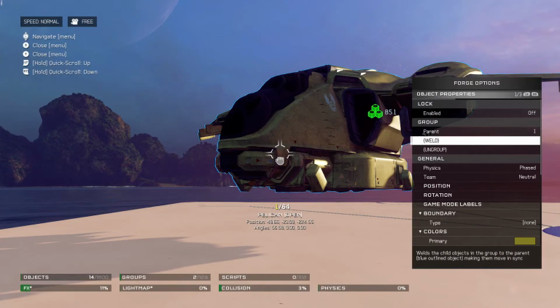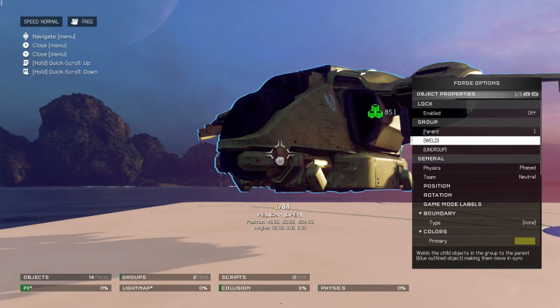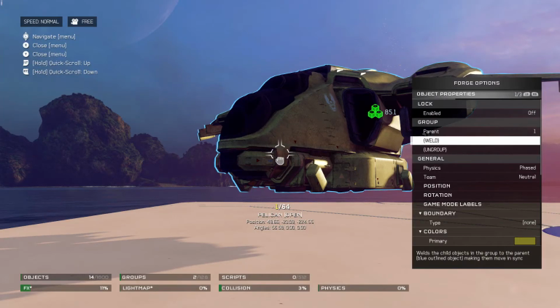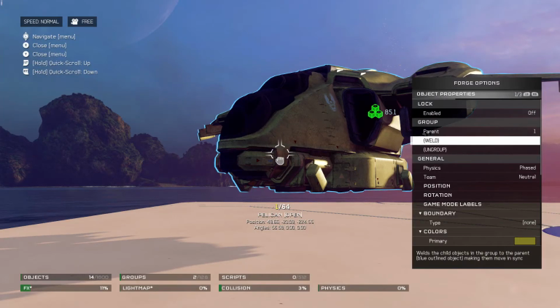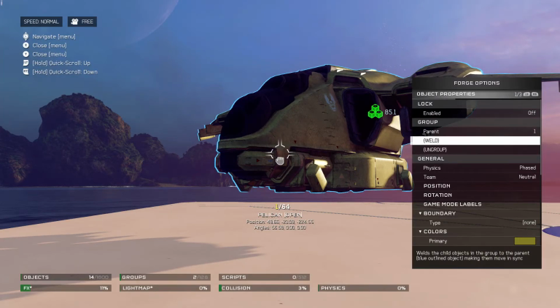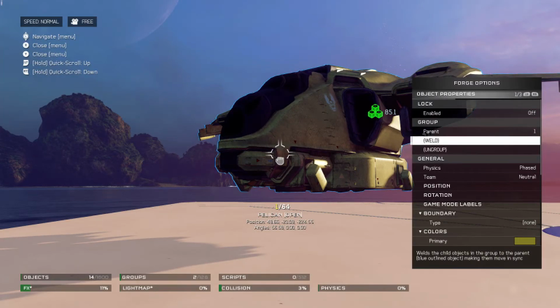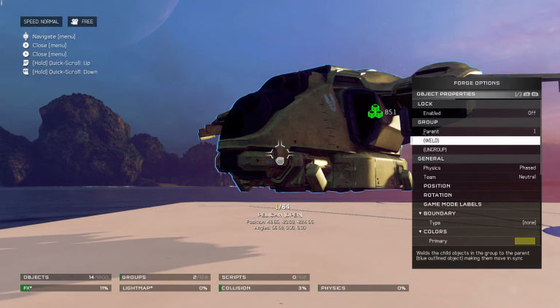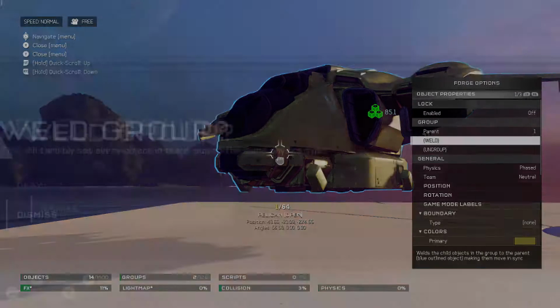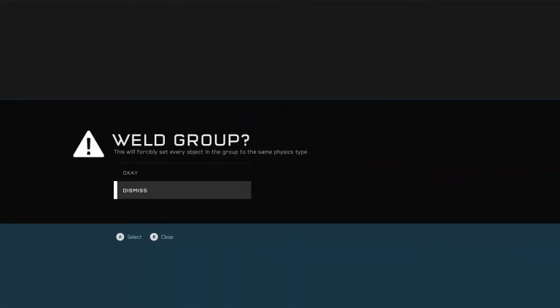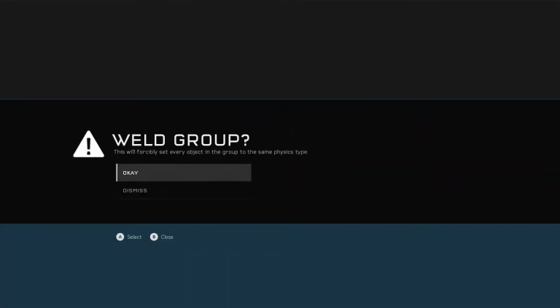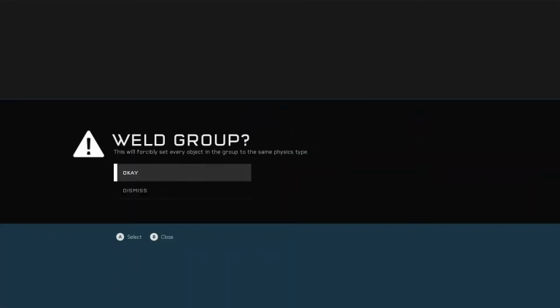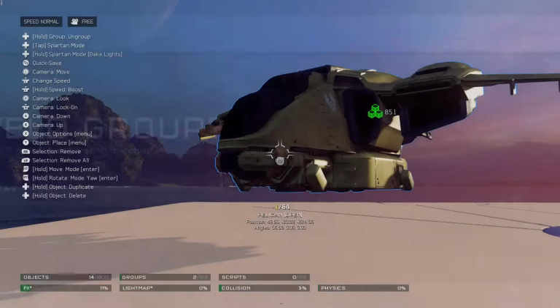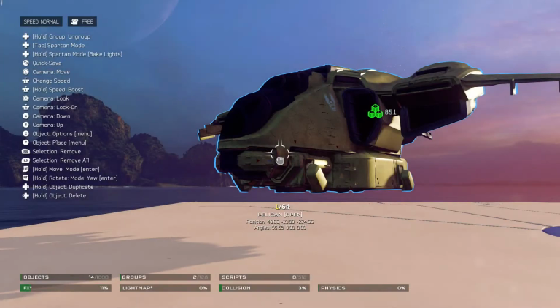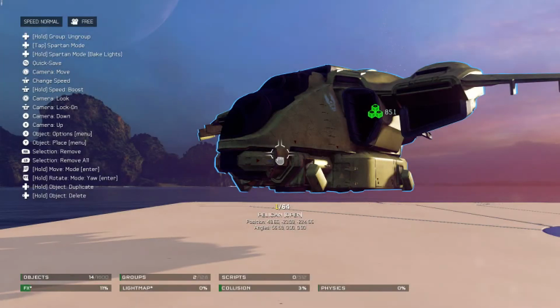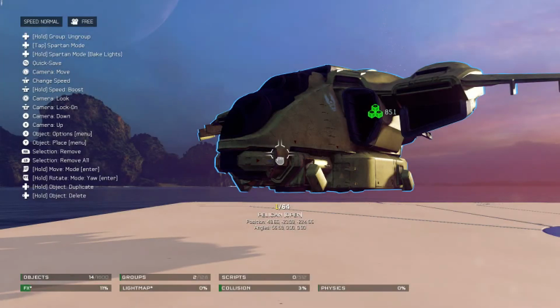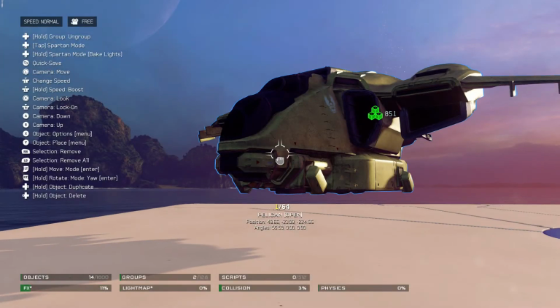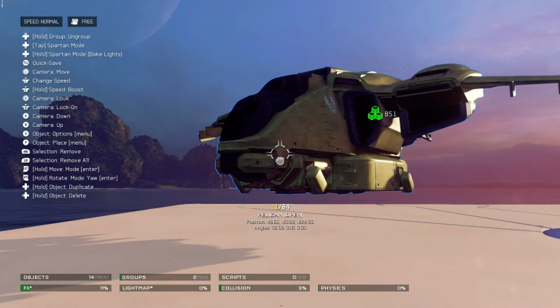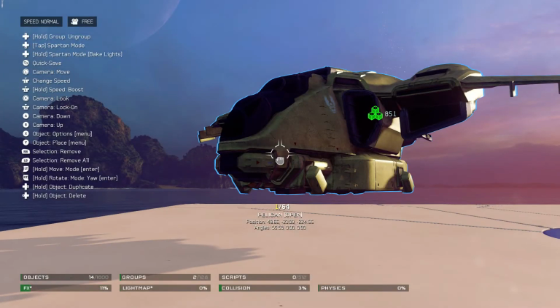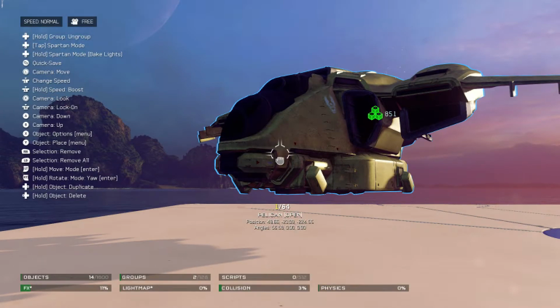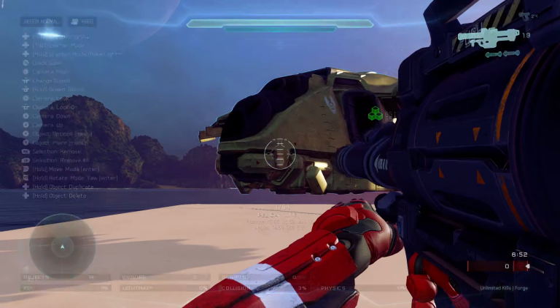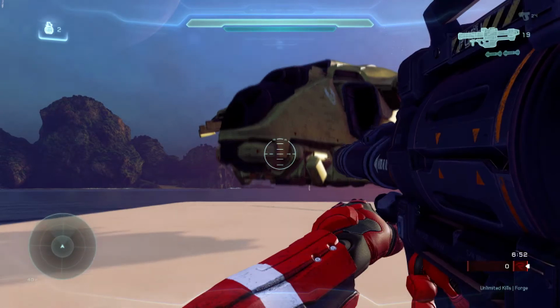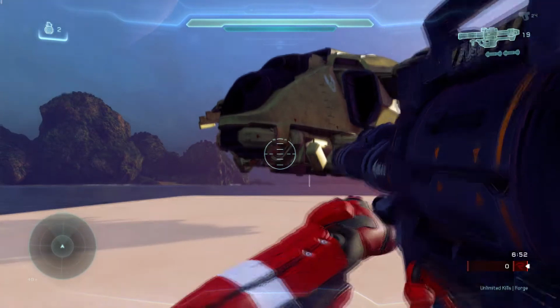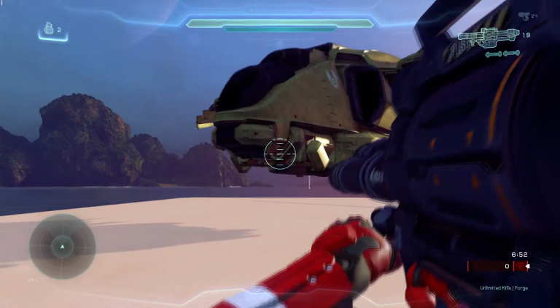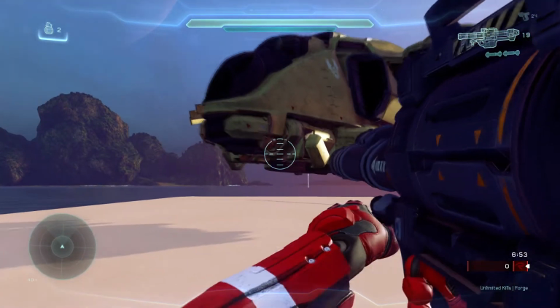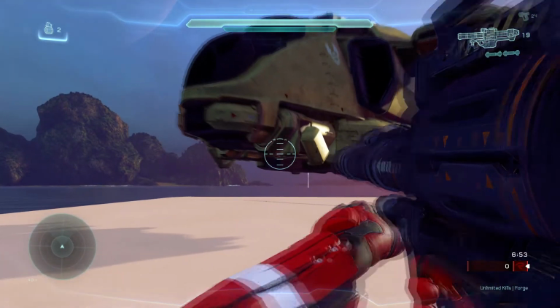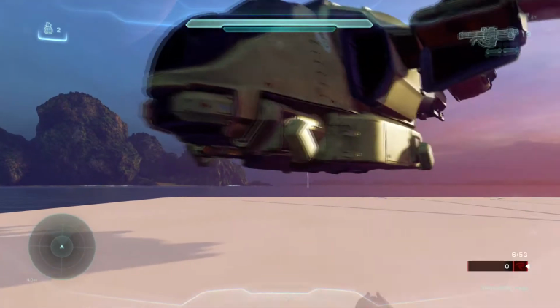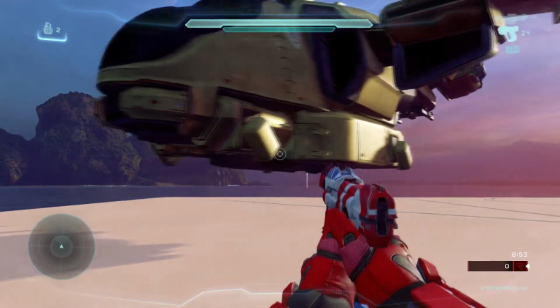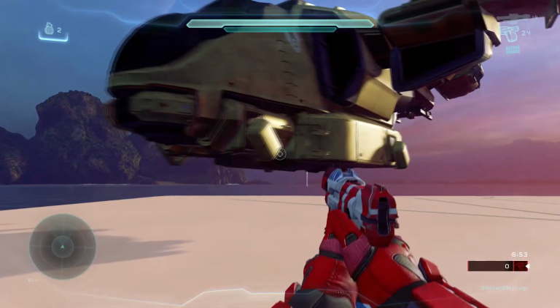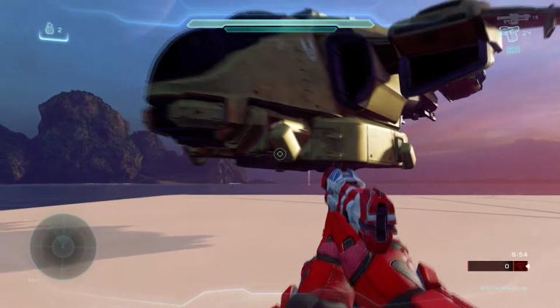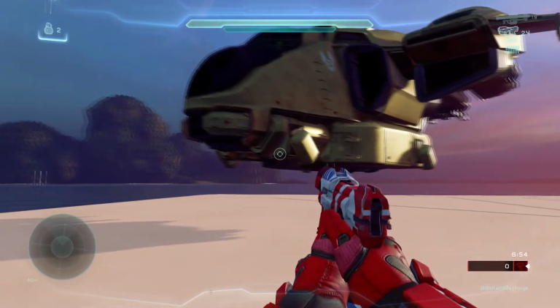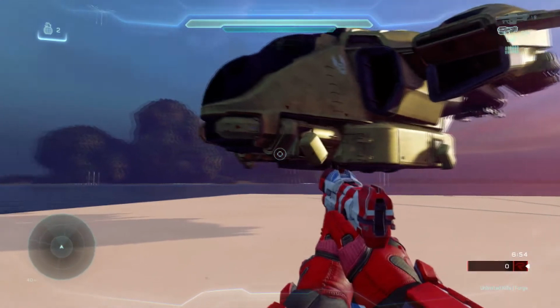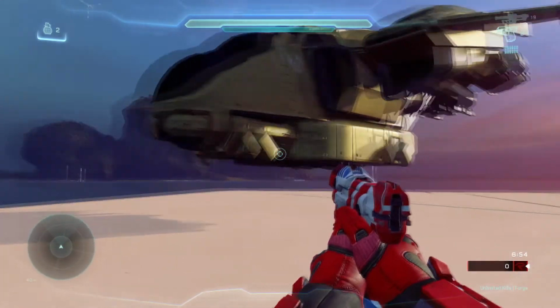What you're gonna want to do instead of putting the wasp on top is putting it on the bottom of the pelican instead.